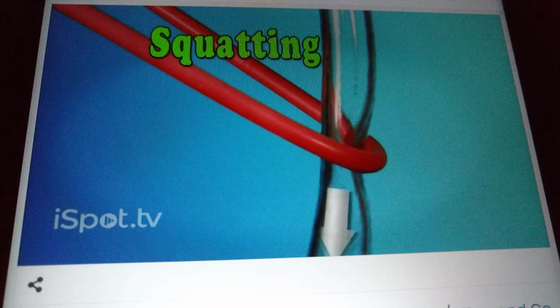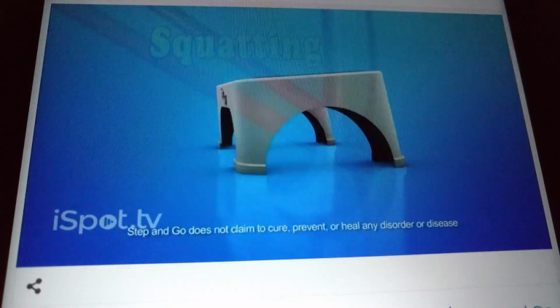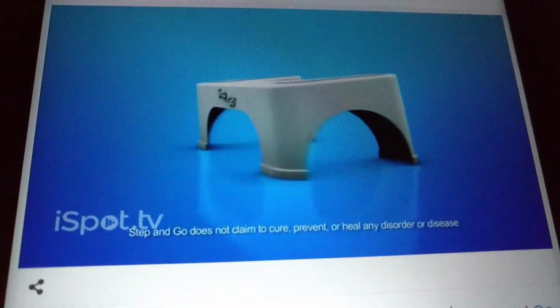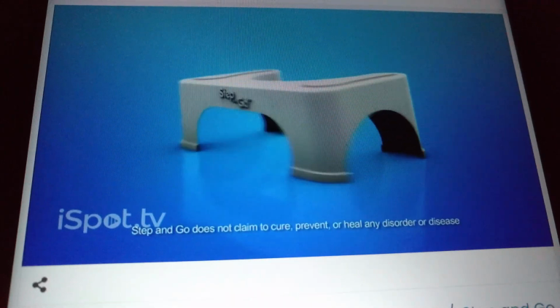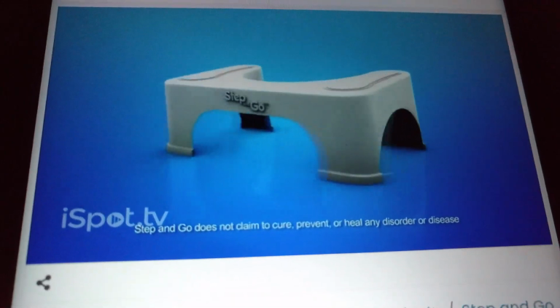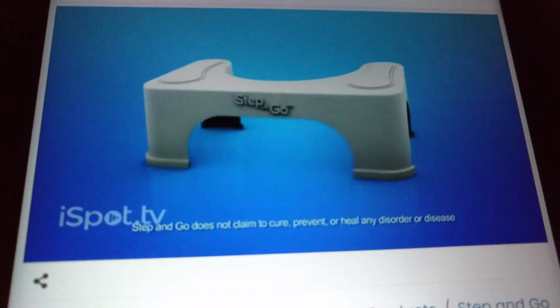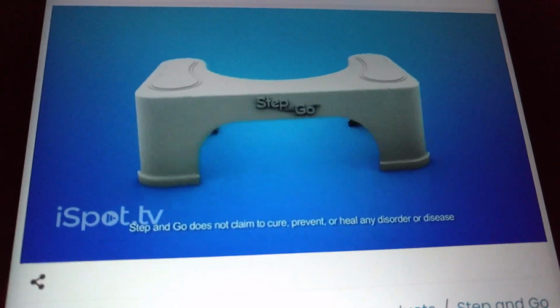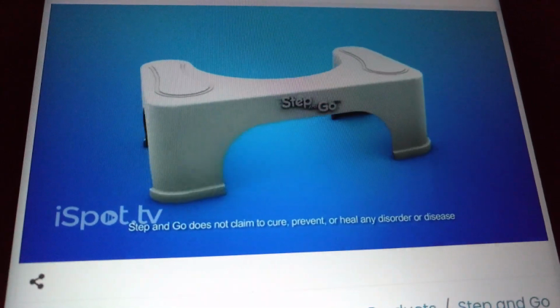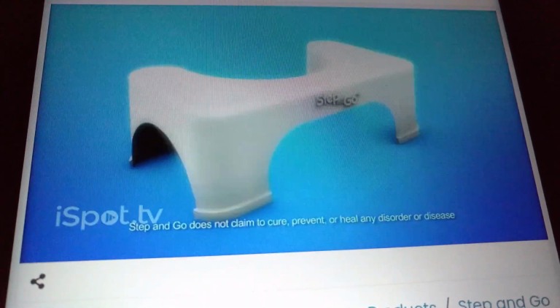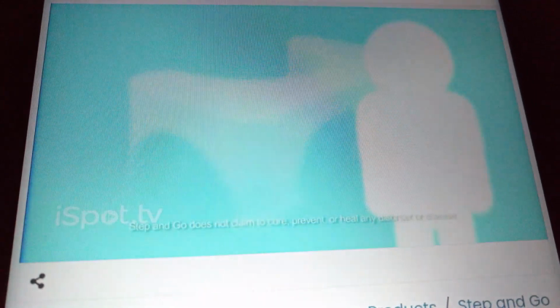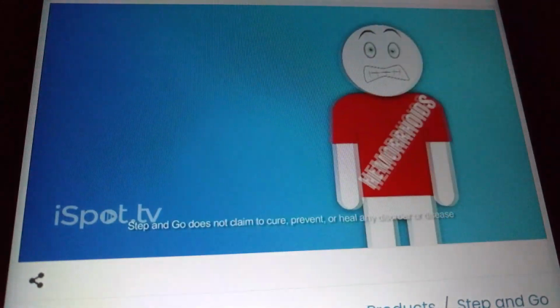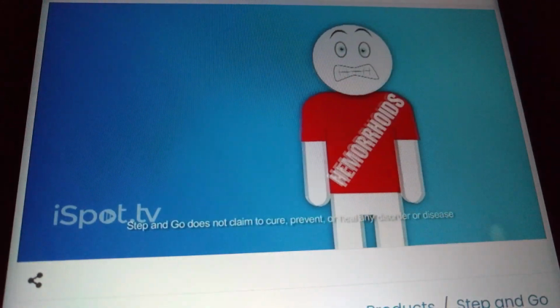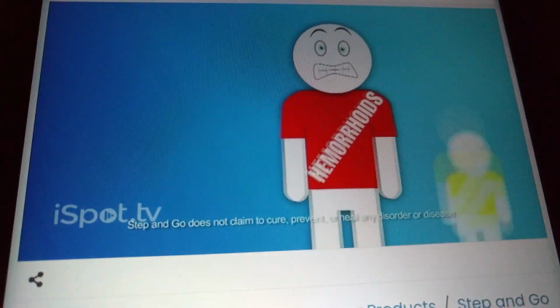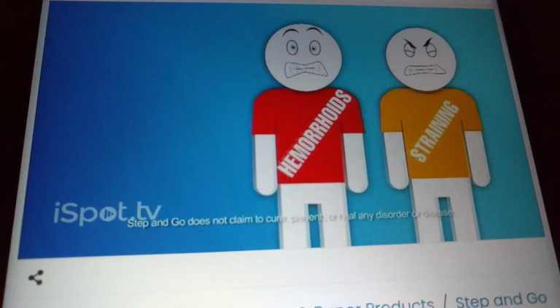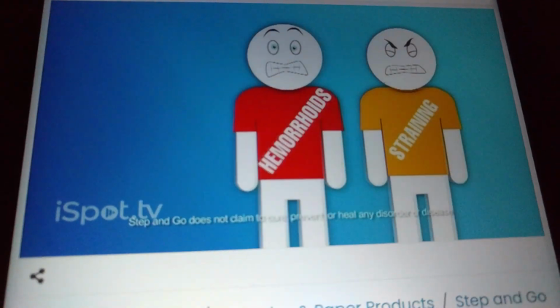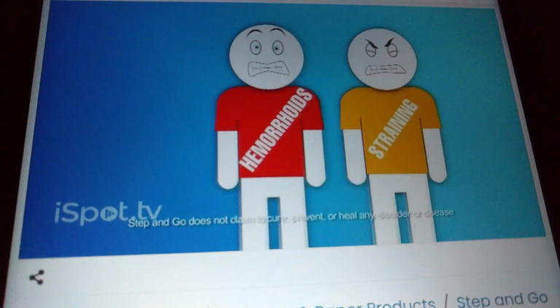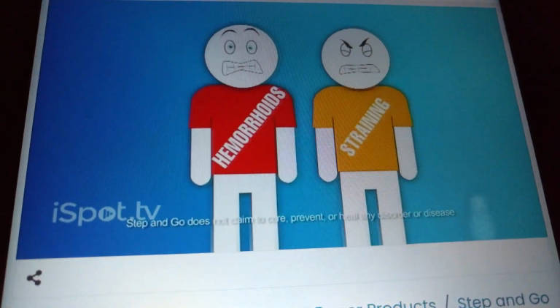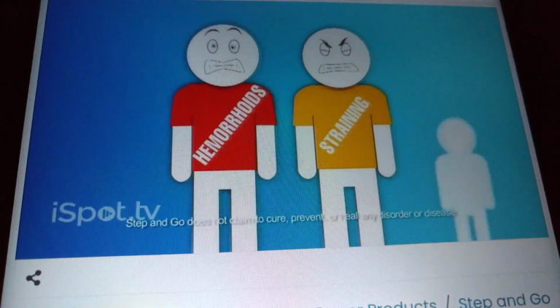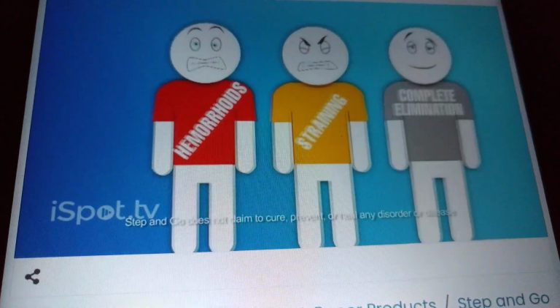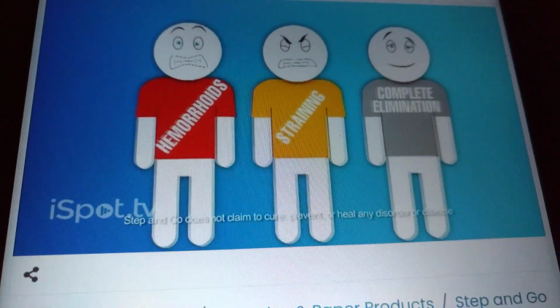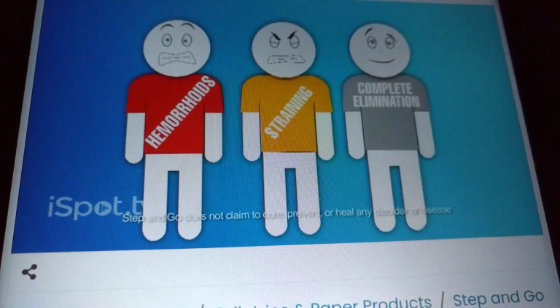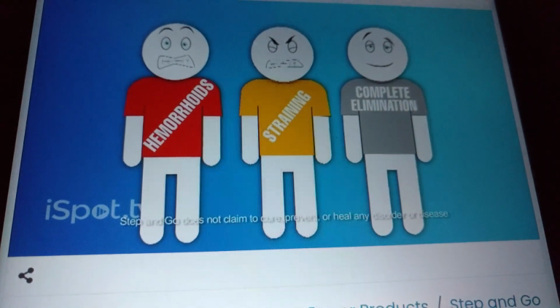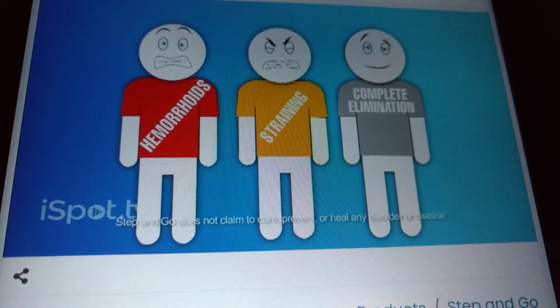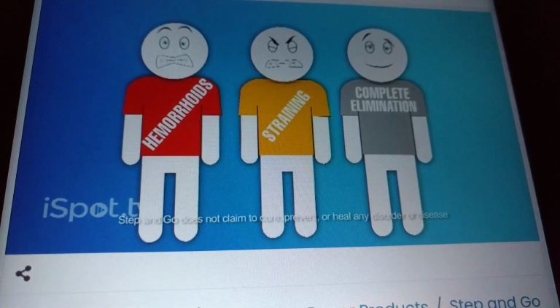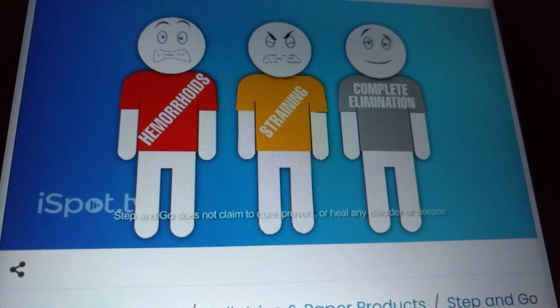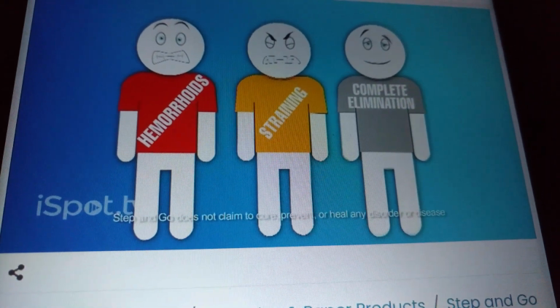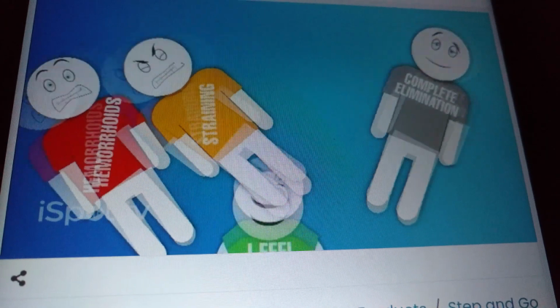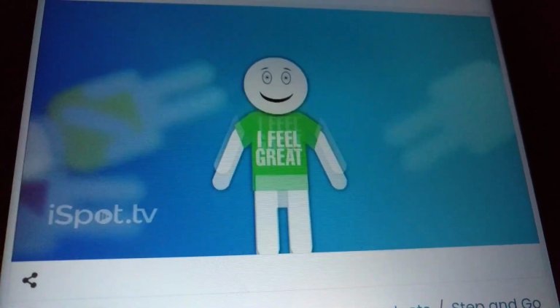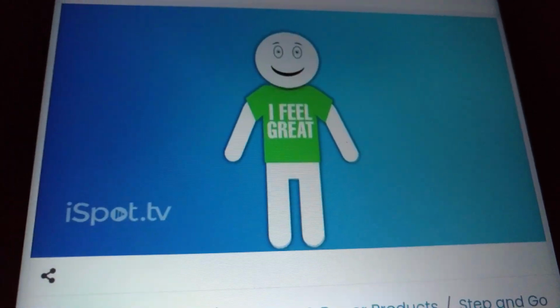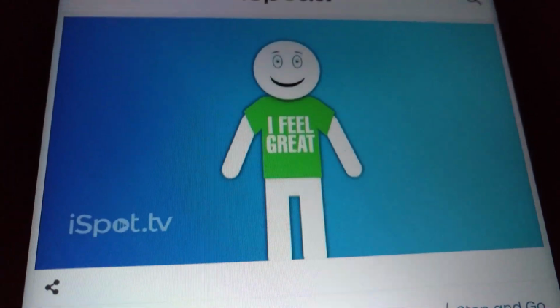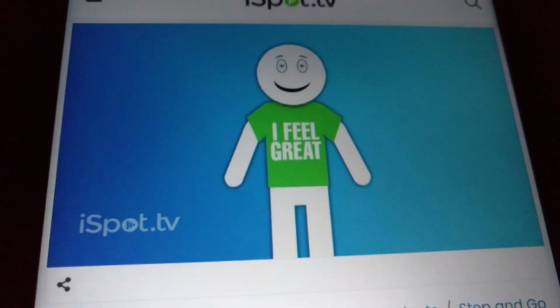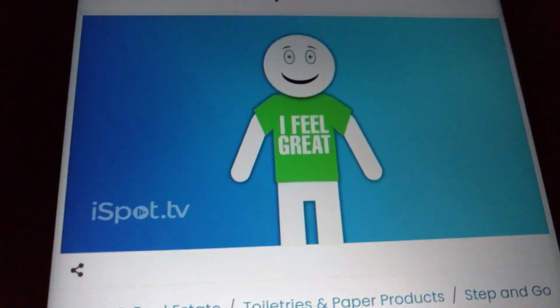Using the Step and Go can help relieve hemorrhoids, straining, and allow for more complete elimination. It's just a healthier way to go.